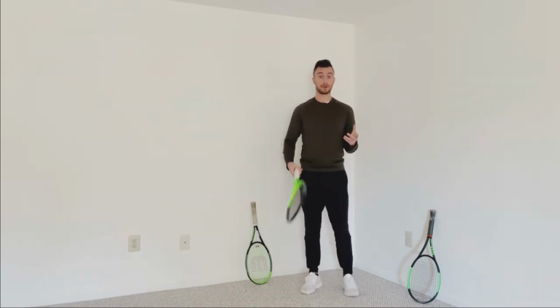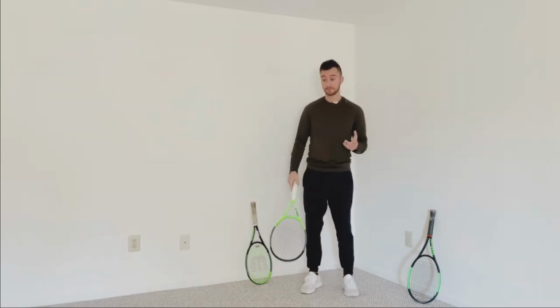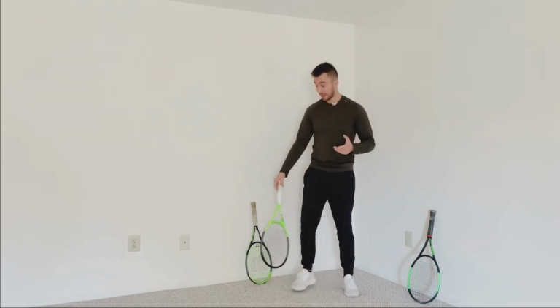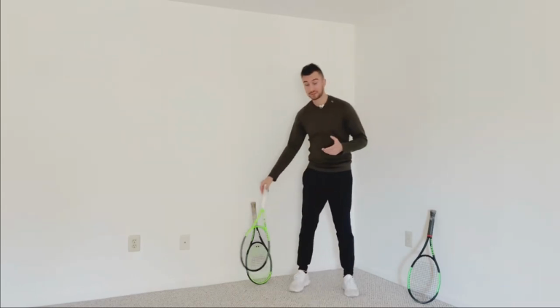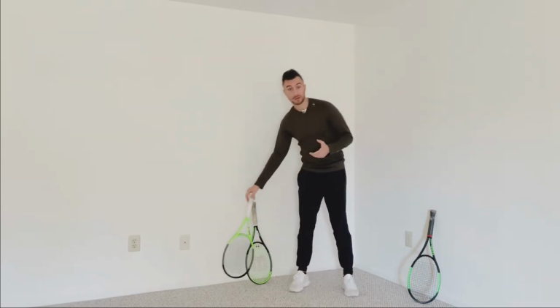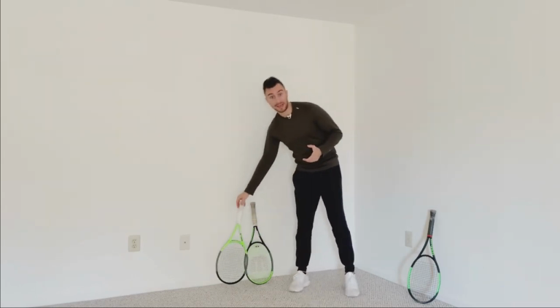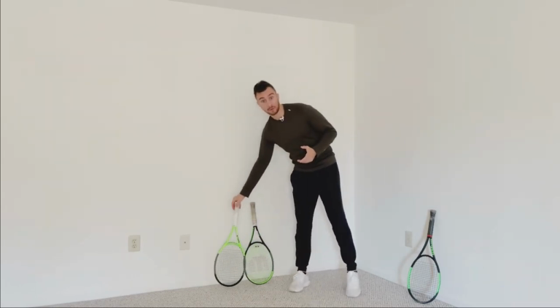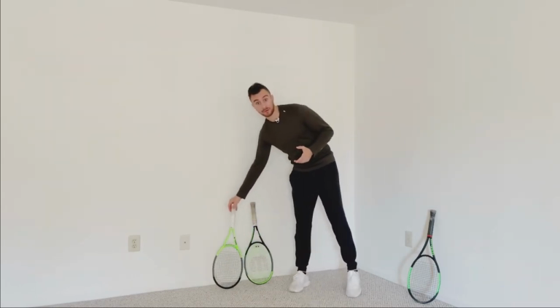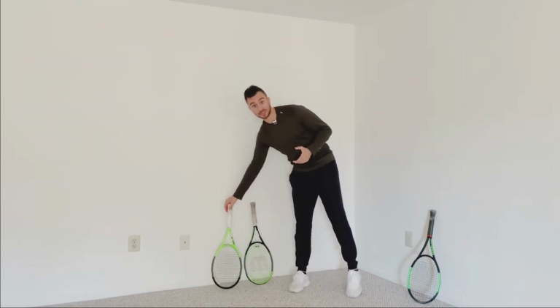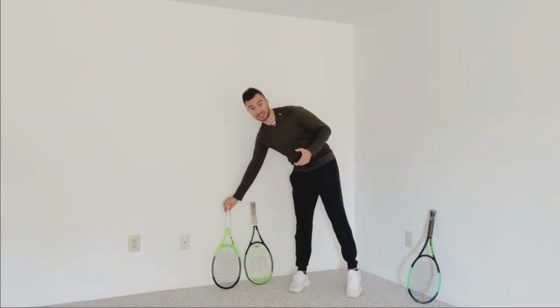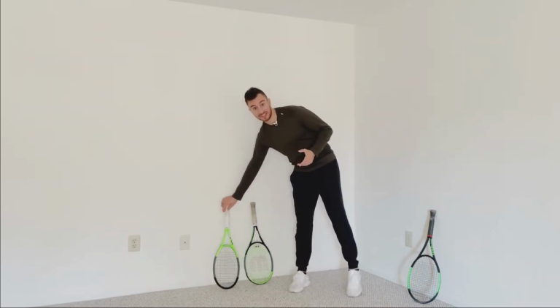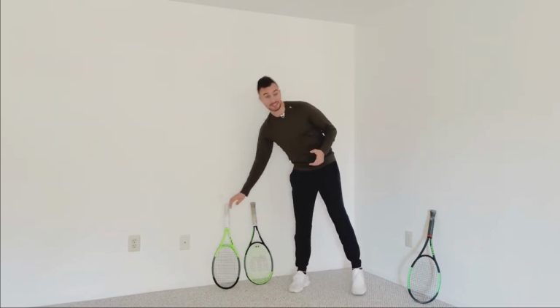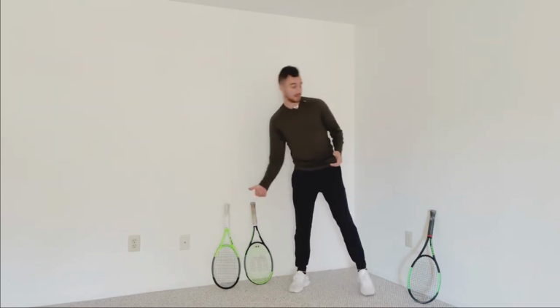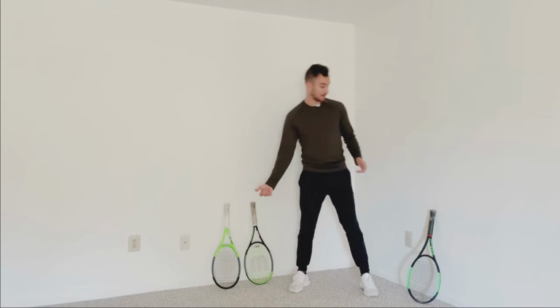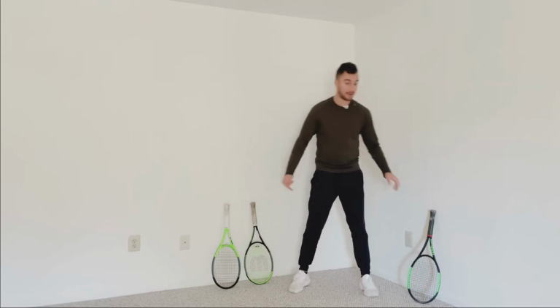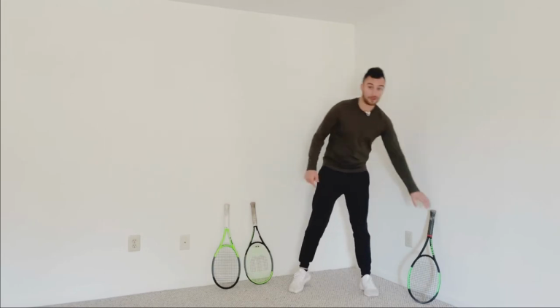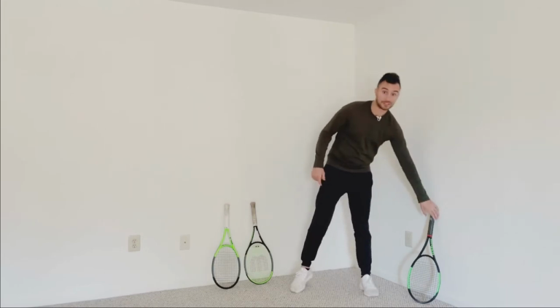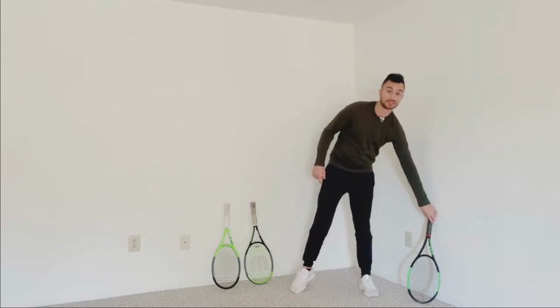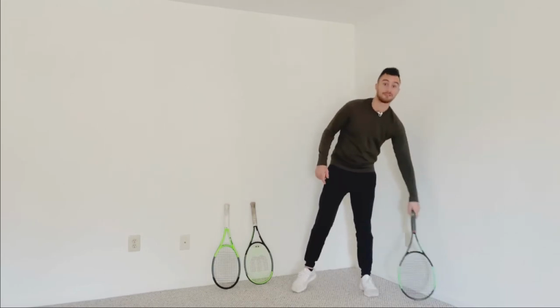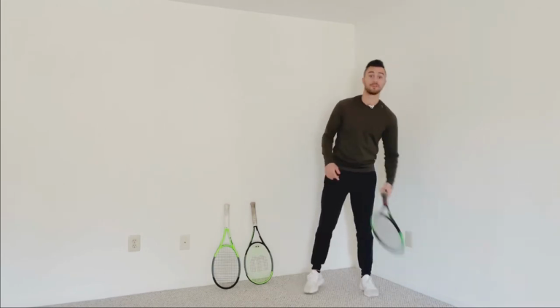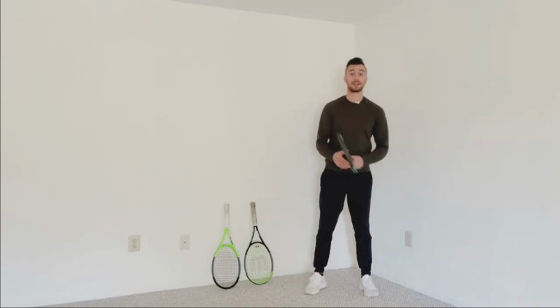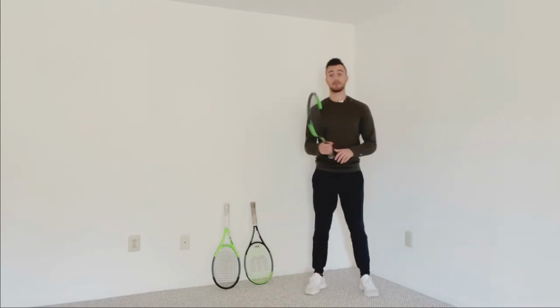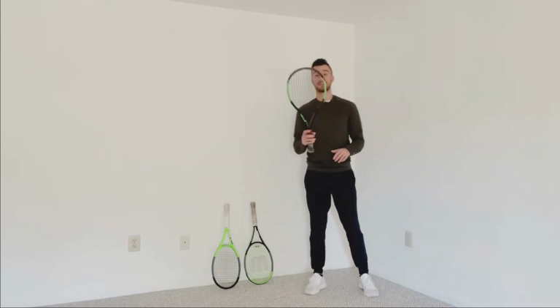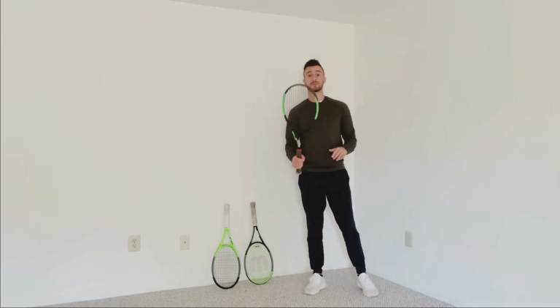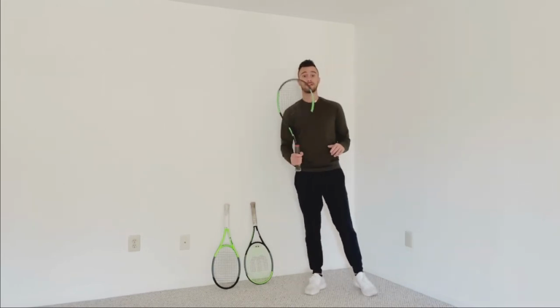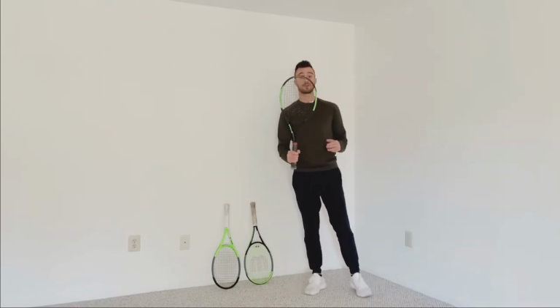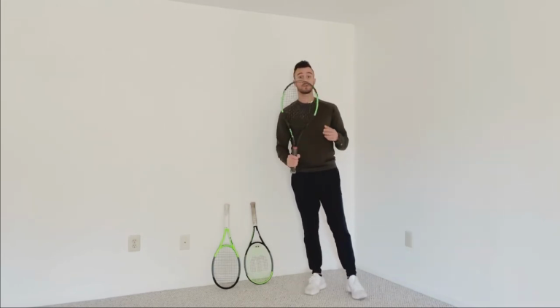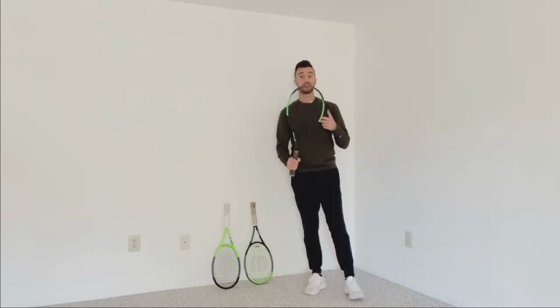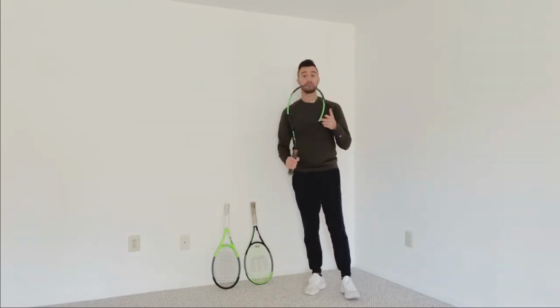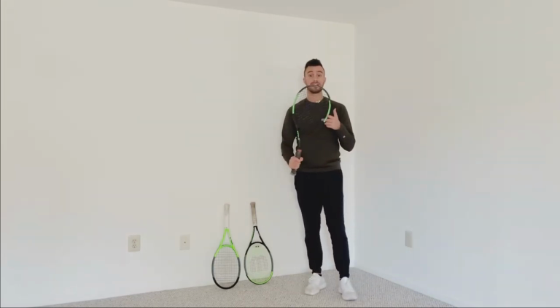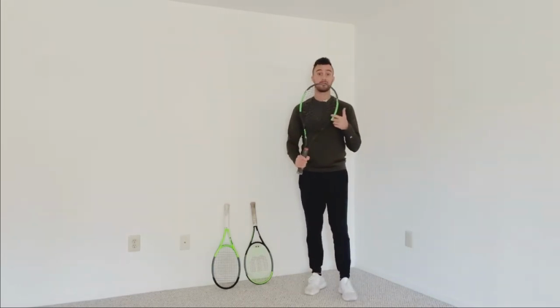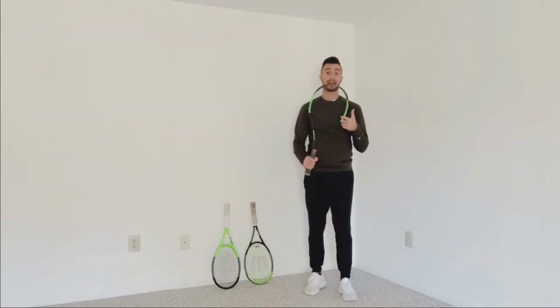So, I started out with version 6. I have version 7 over here, but this was my first Wilson Blade racket.